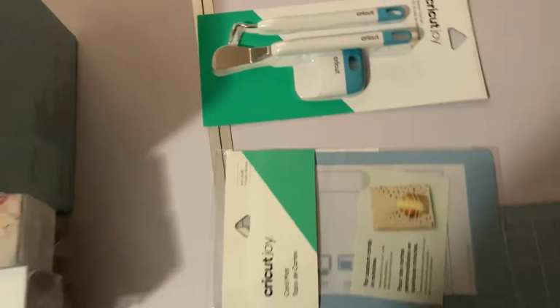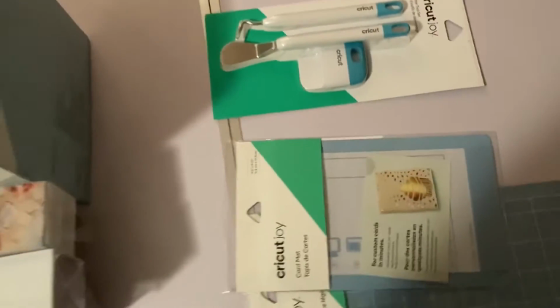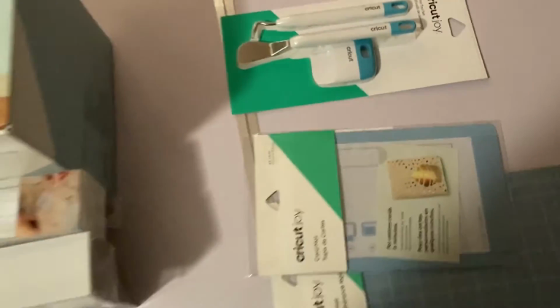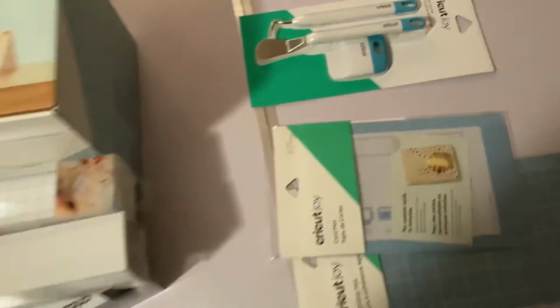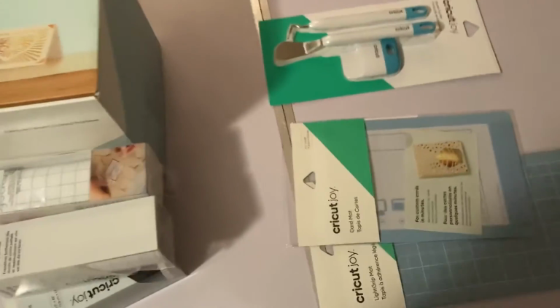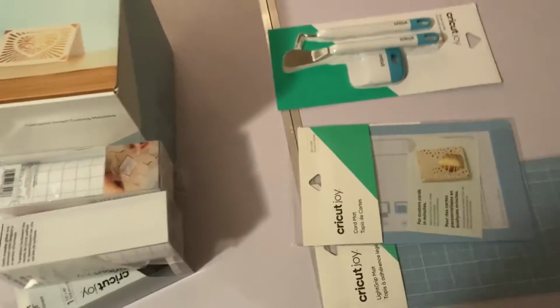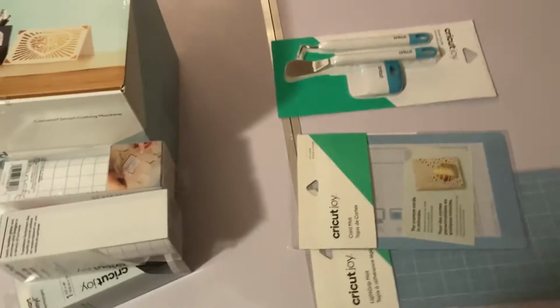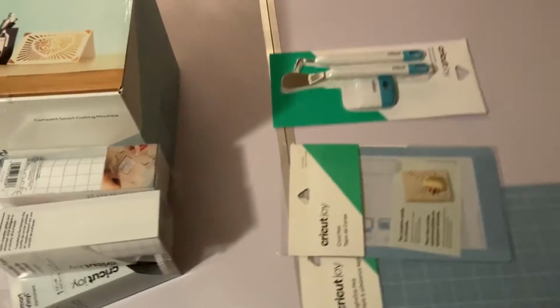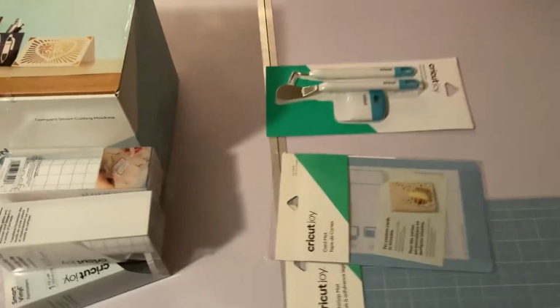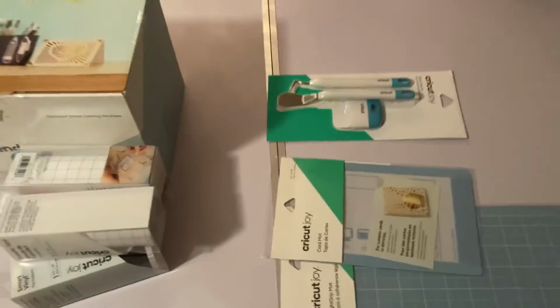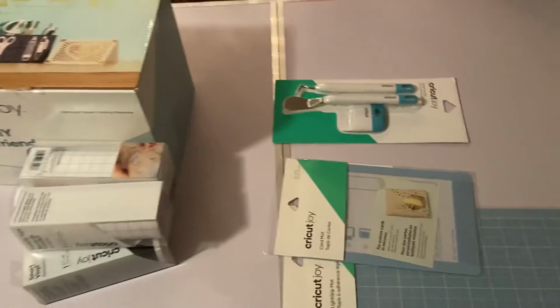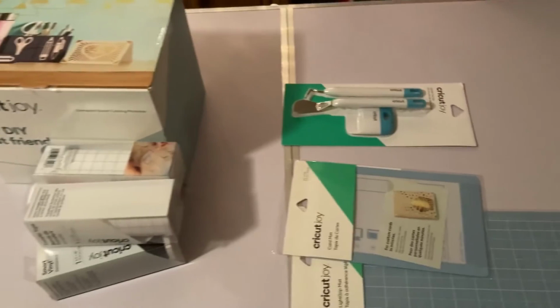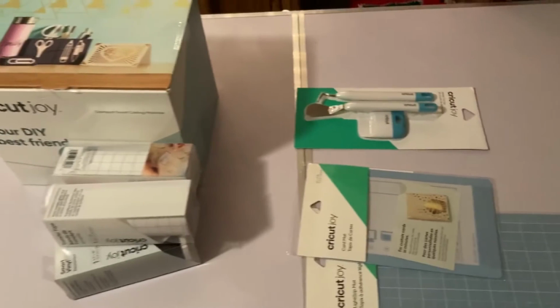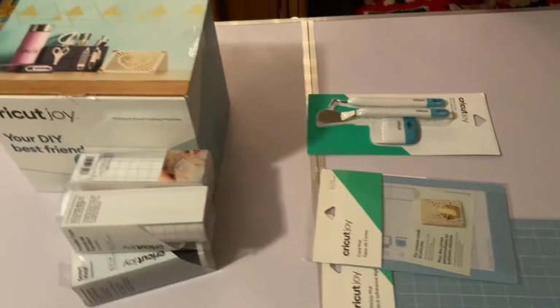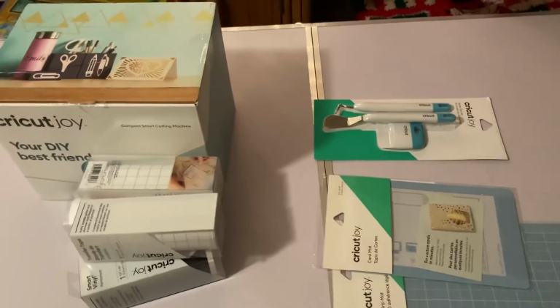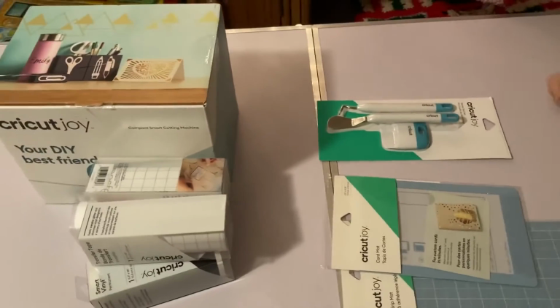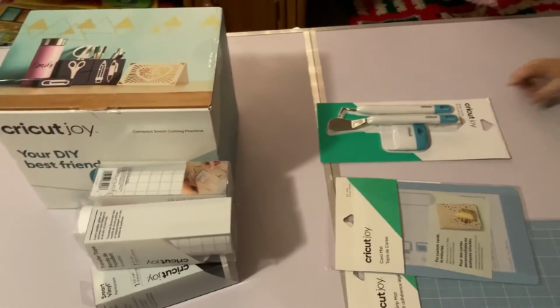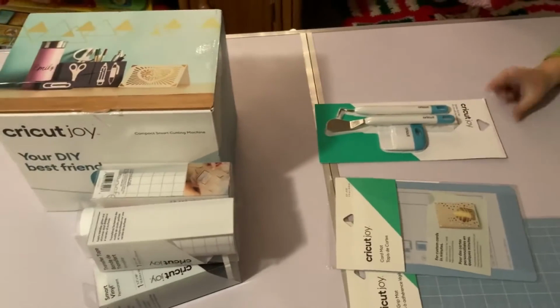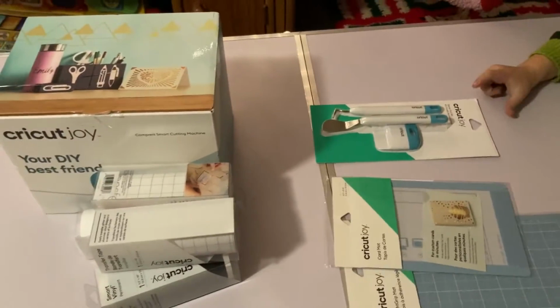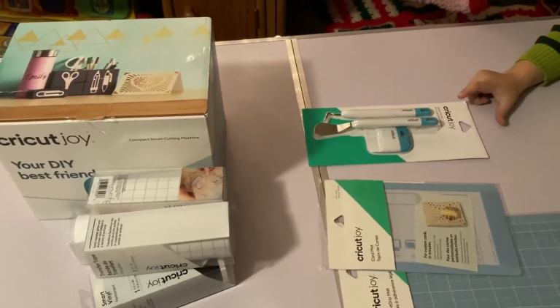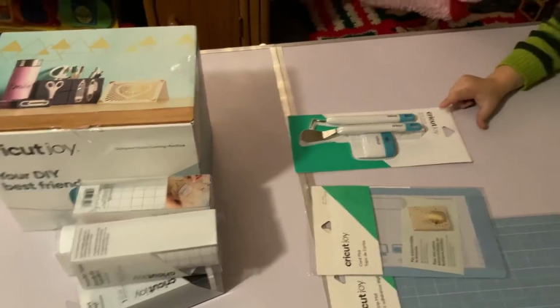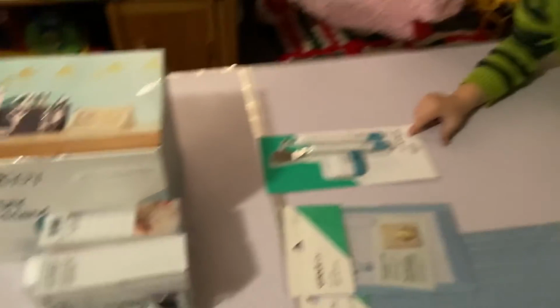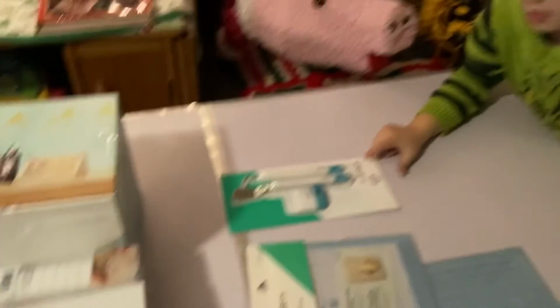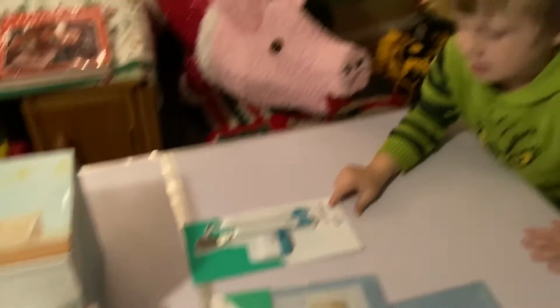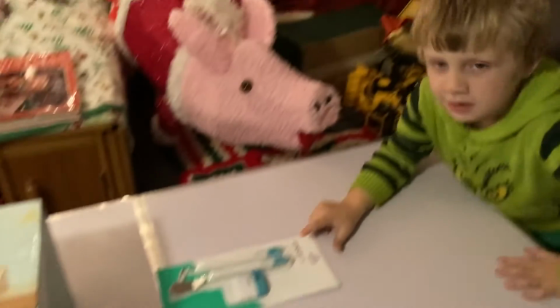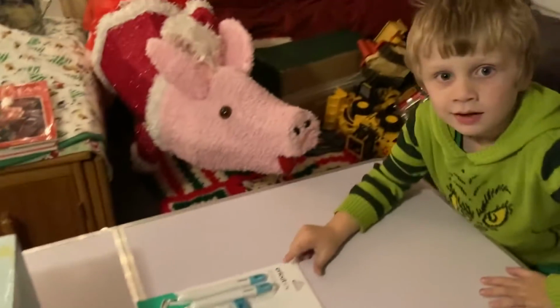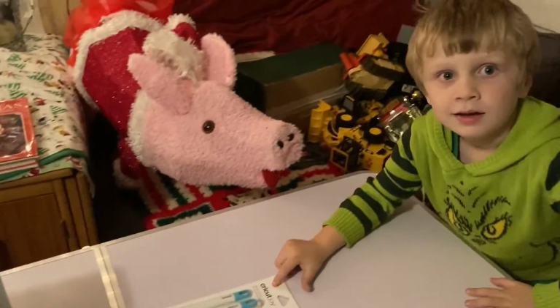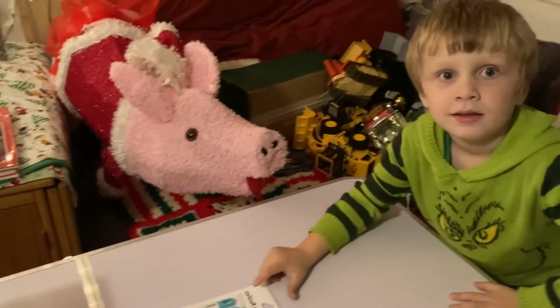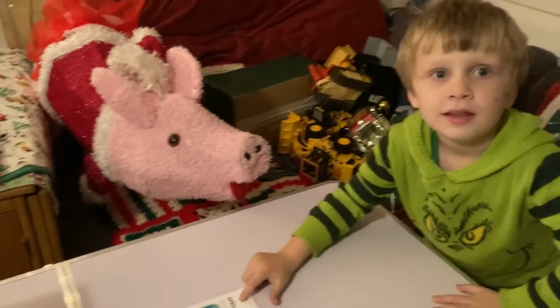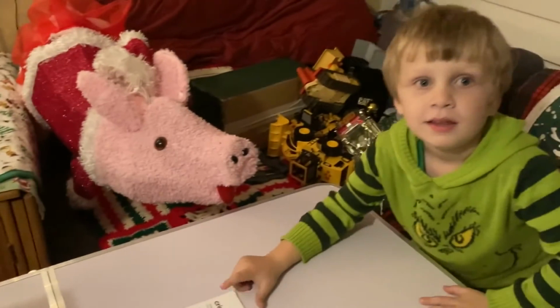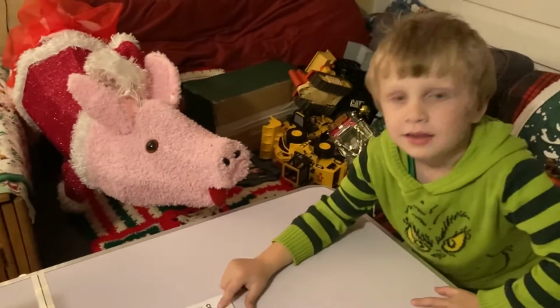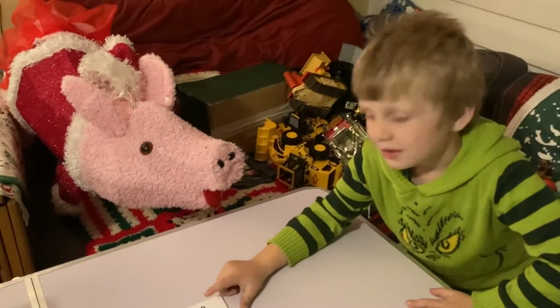But Target is being really slow with delivery — and there's Colby. Say hi Colby.